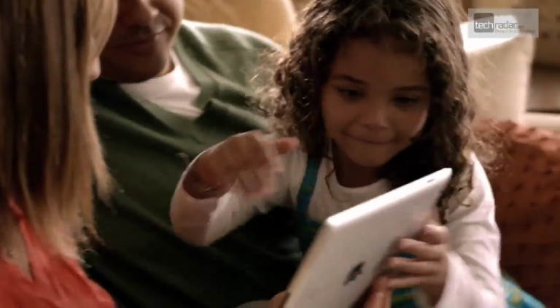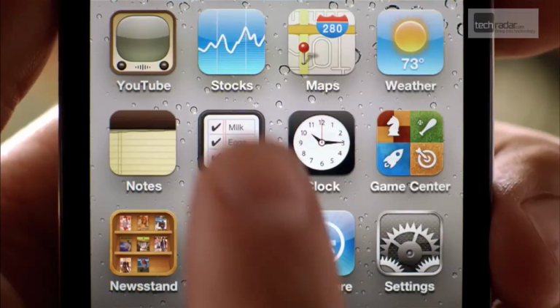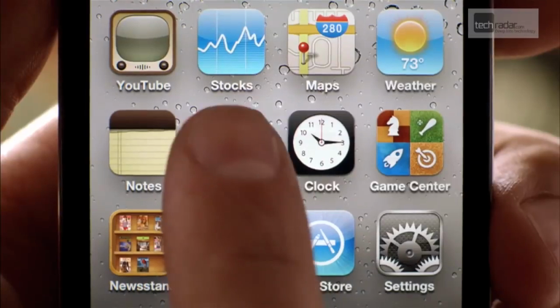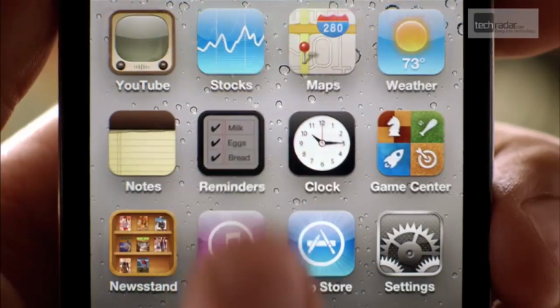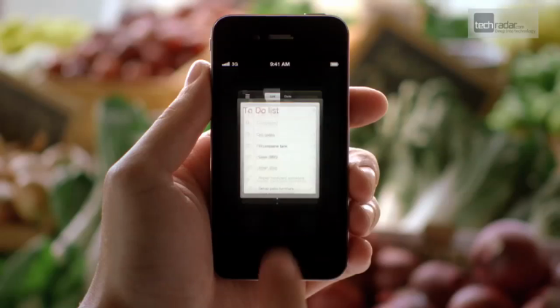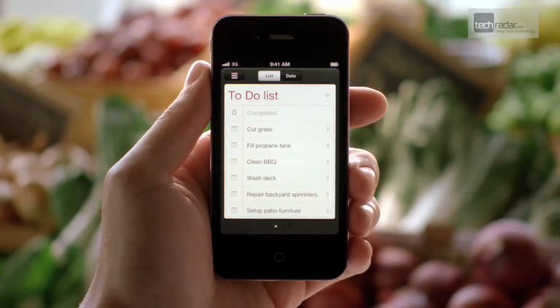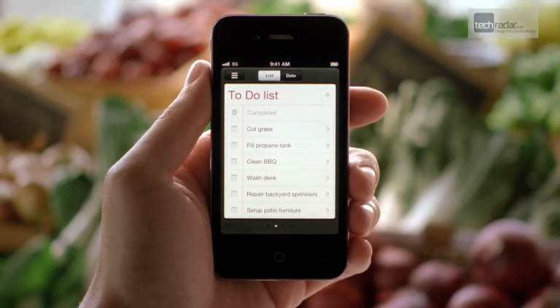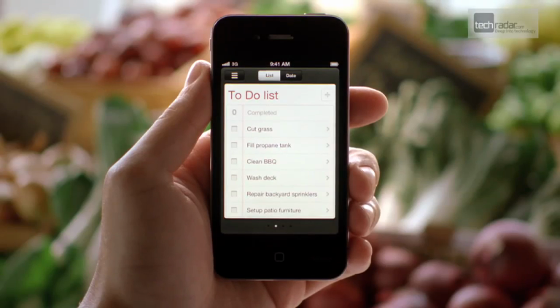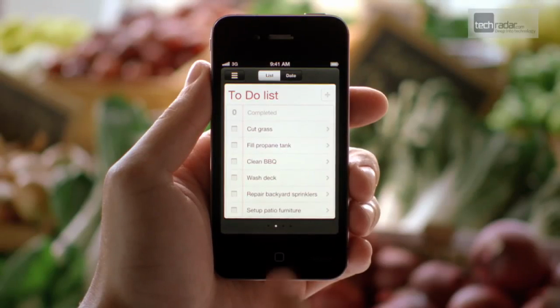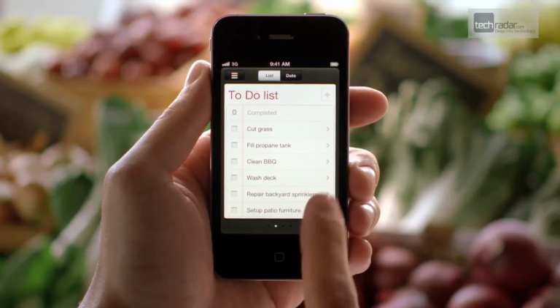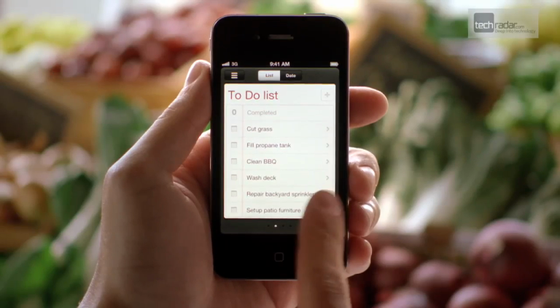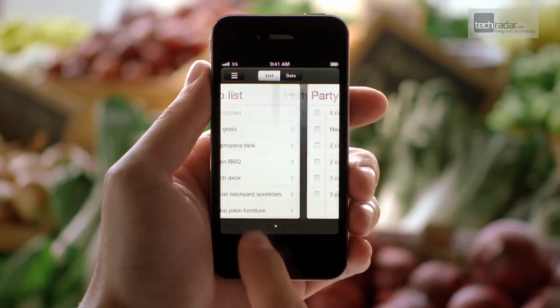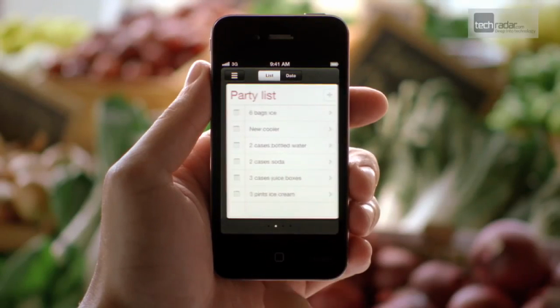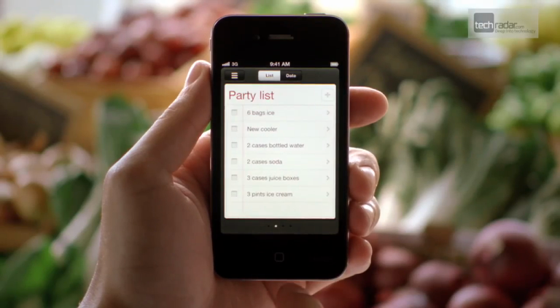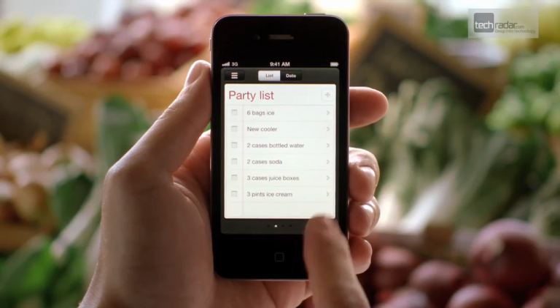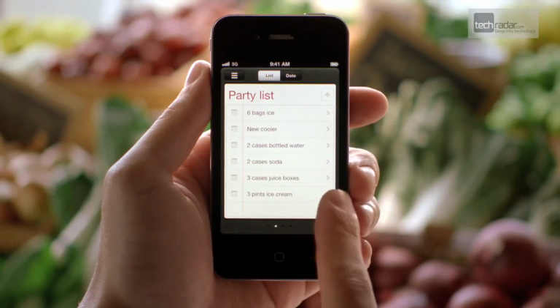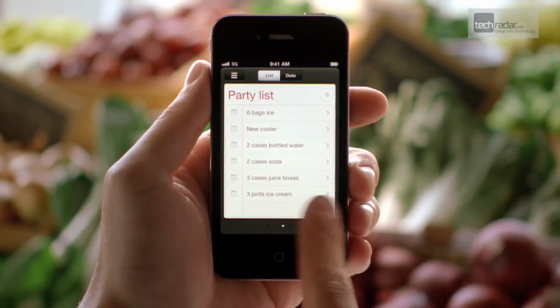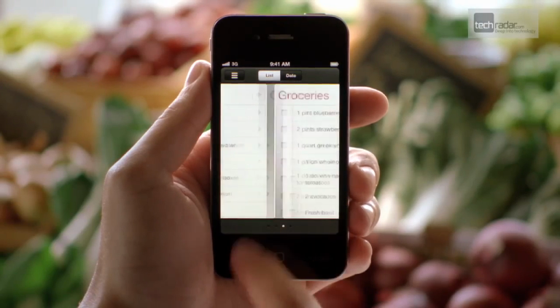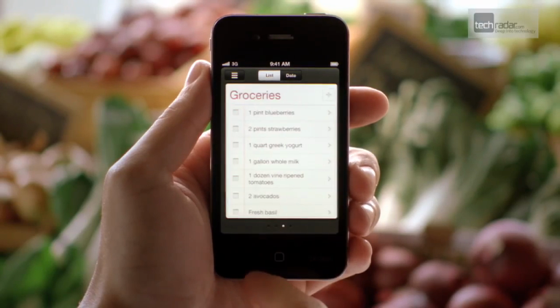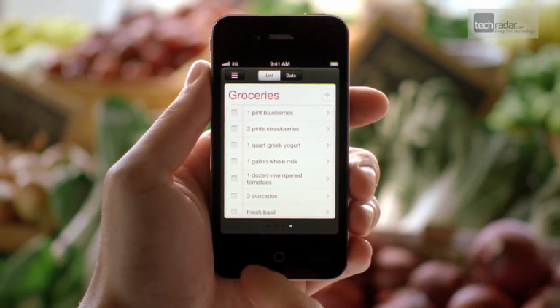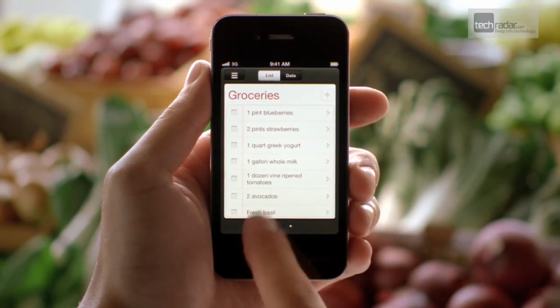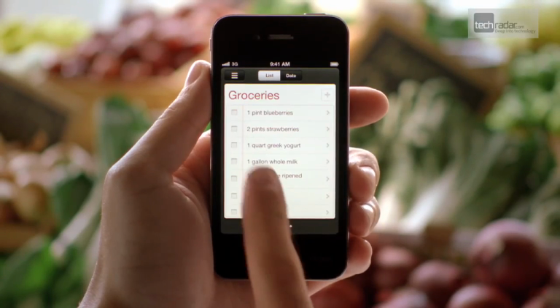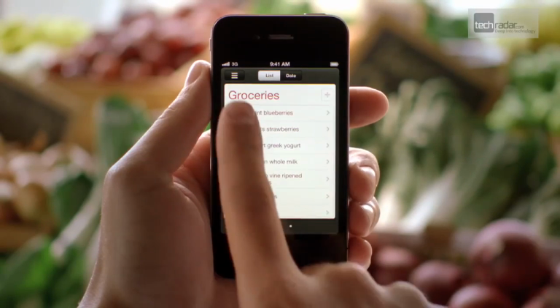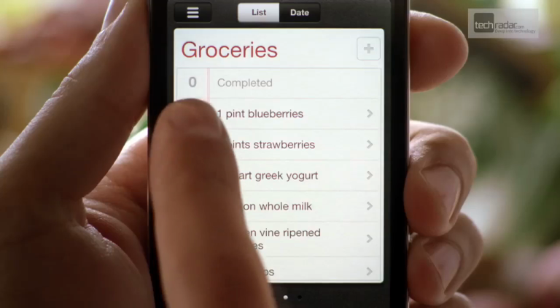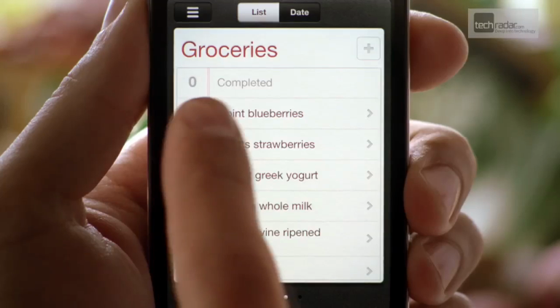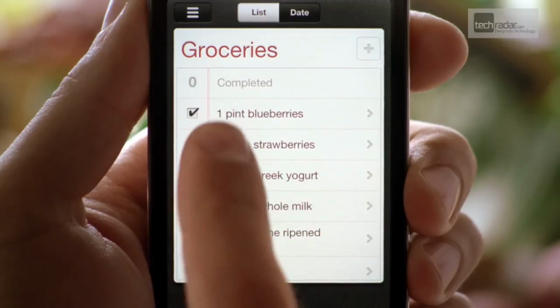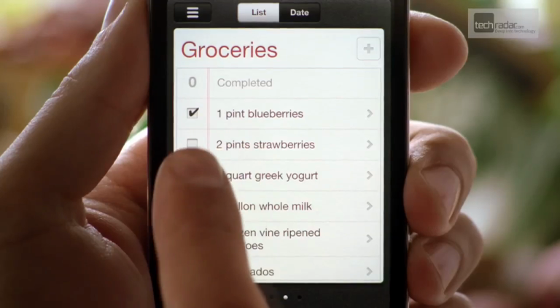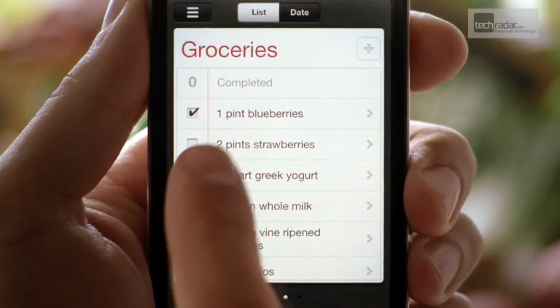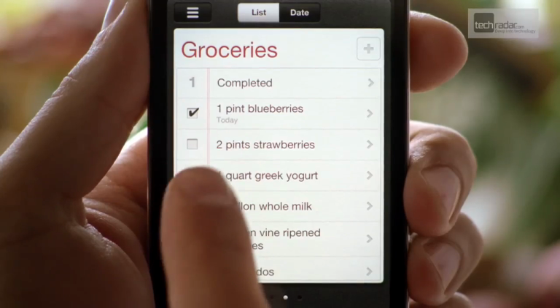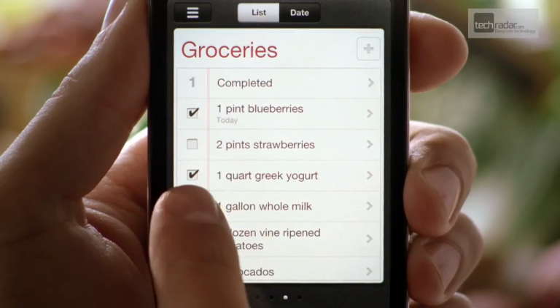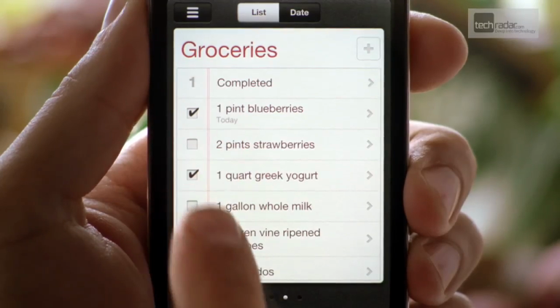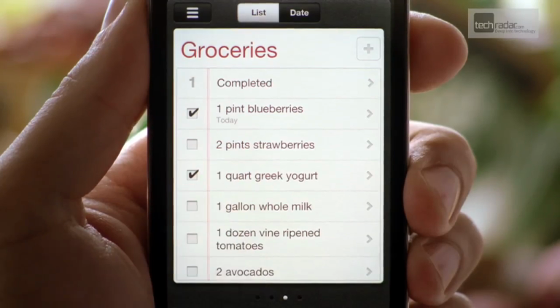The upgraded in-house reminder app is now location-based and synced with iCal, giving you even less excuse to miss those appointments.